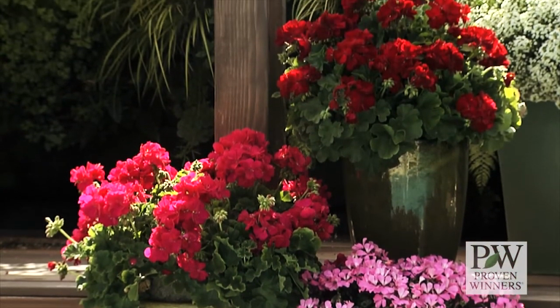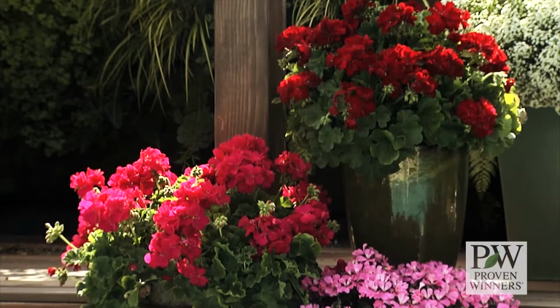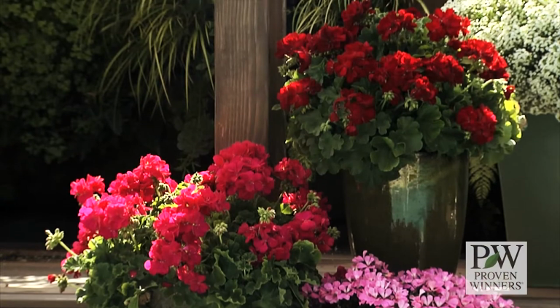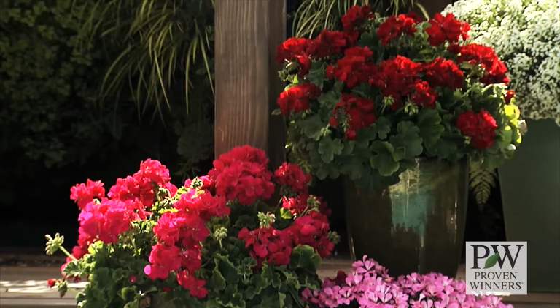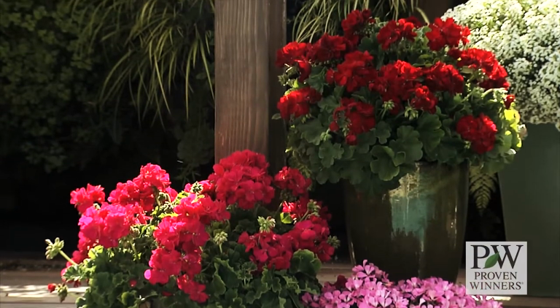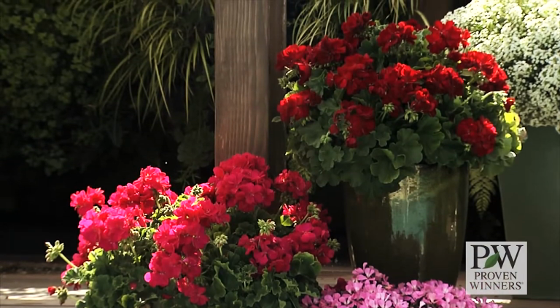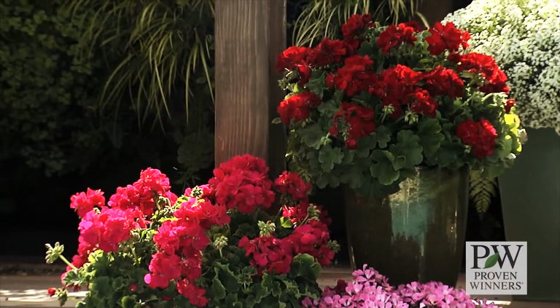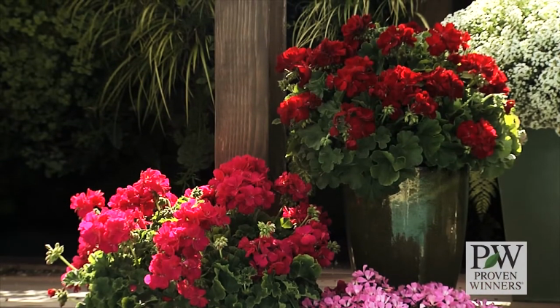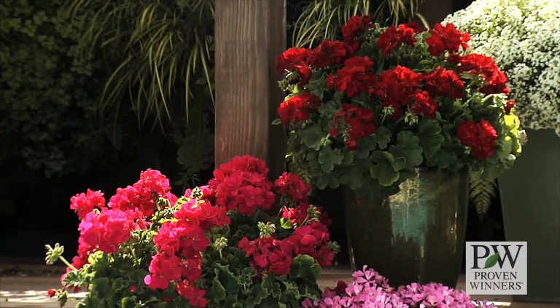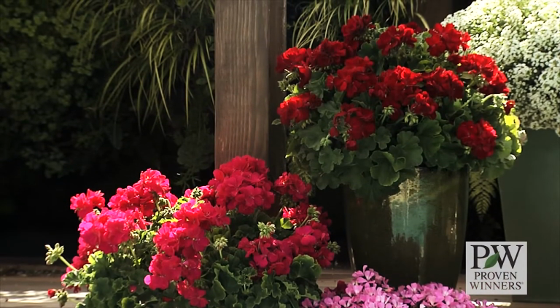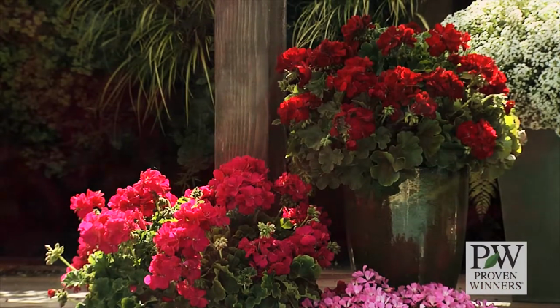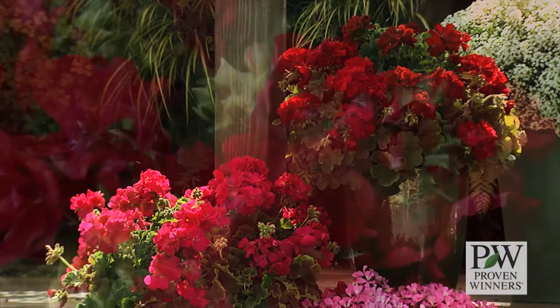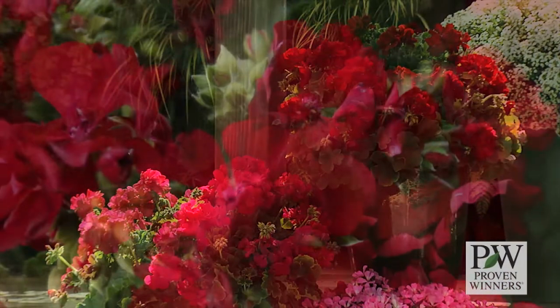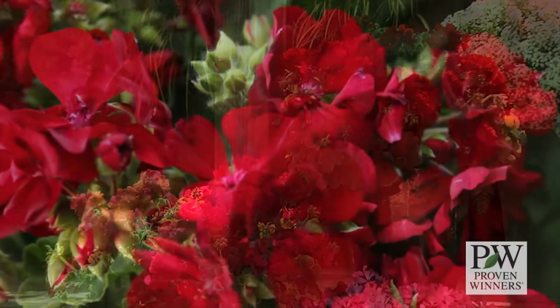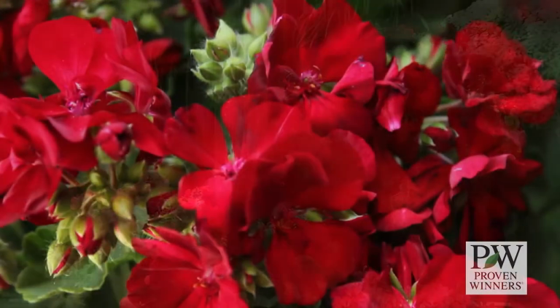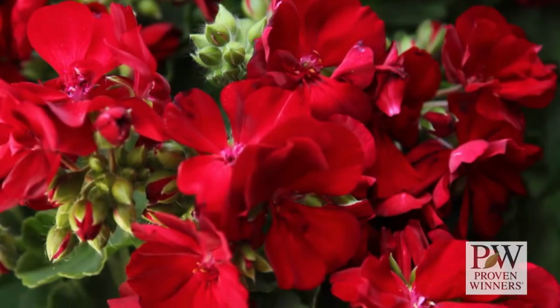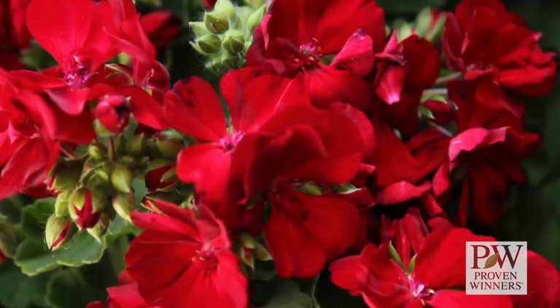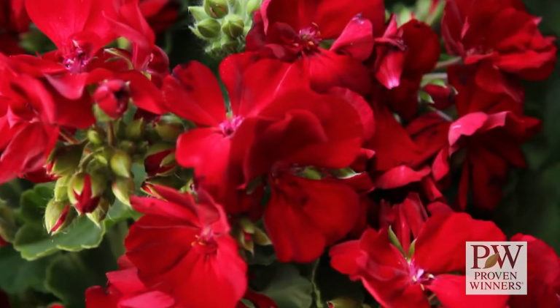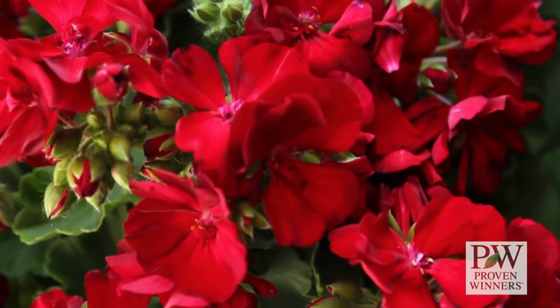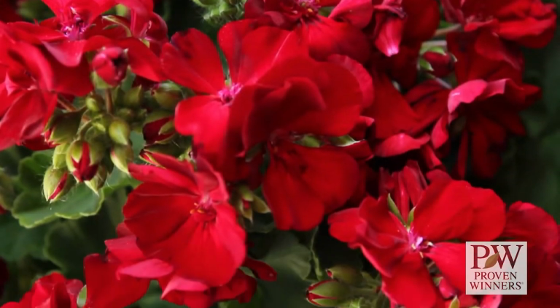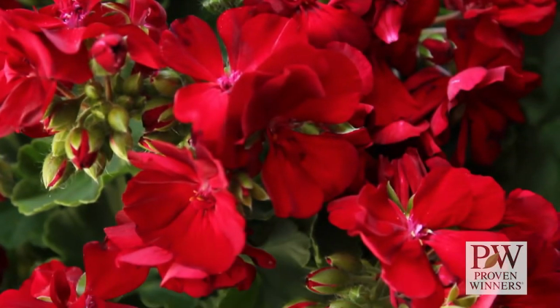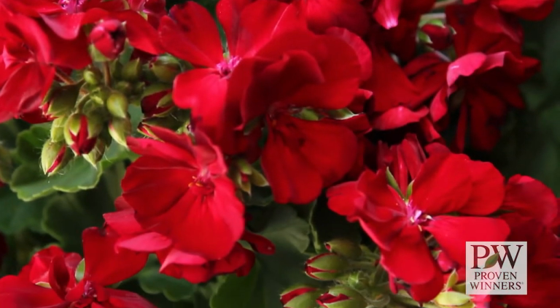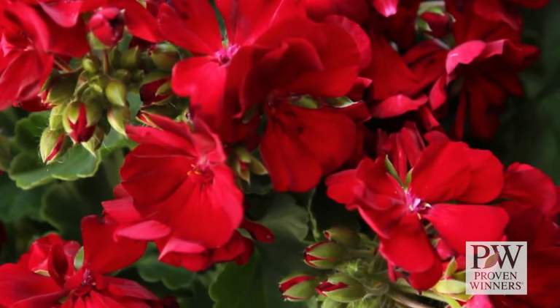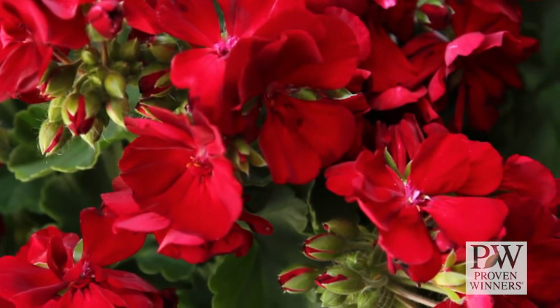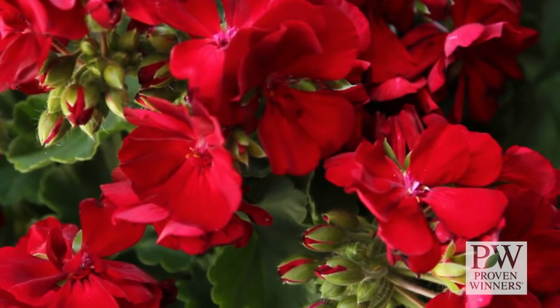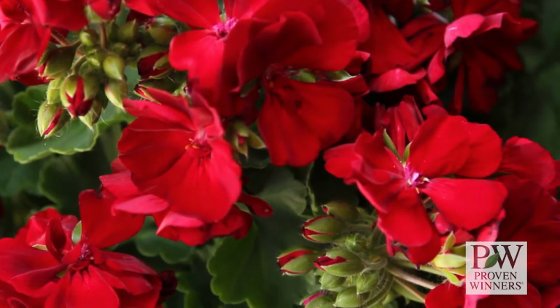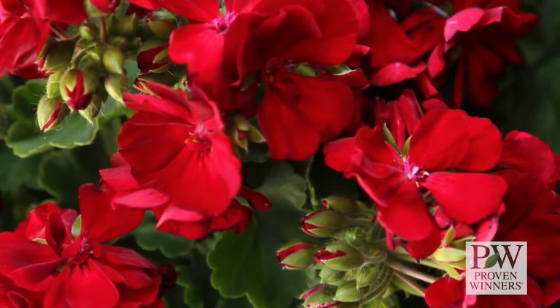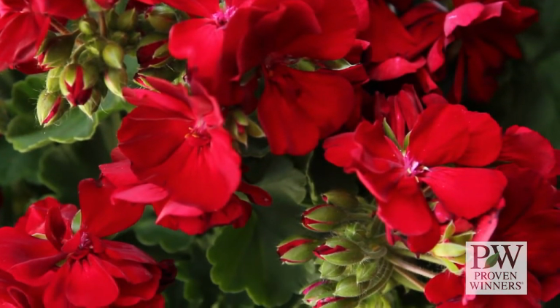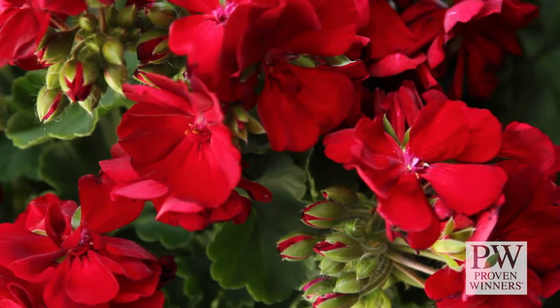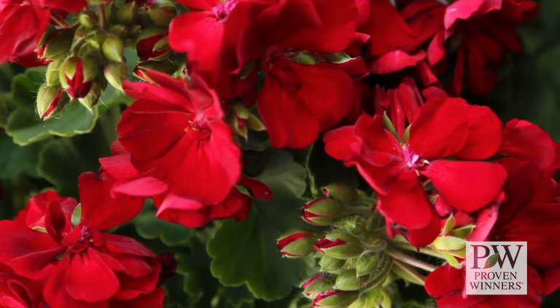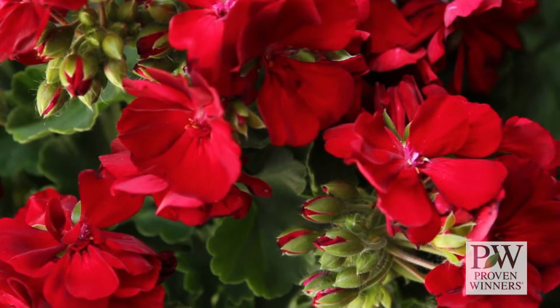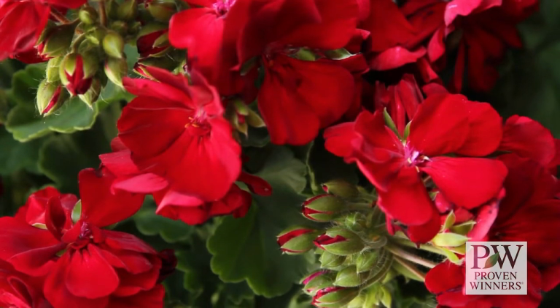Not only are Boldly blooms beautiful in their range of color, they are a more double flower.